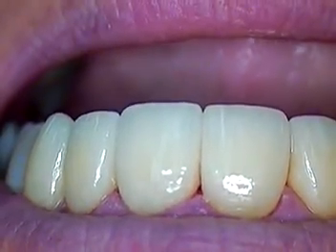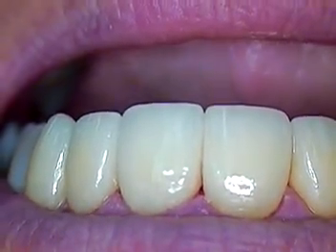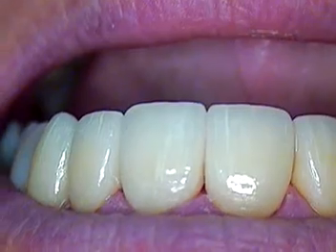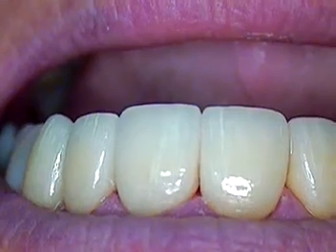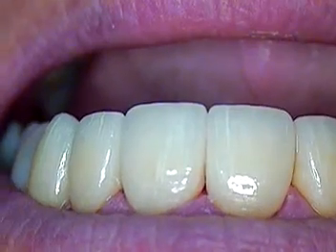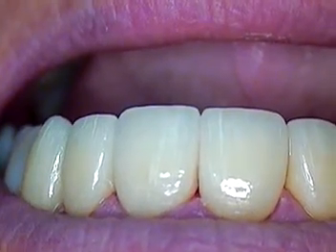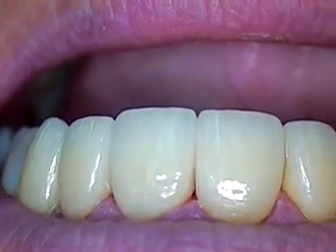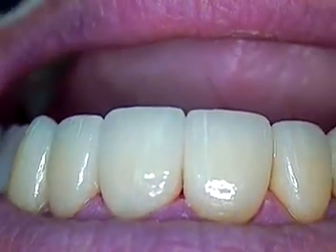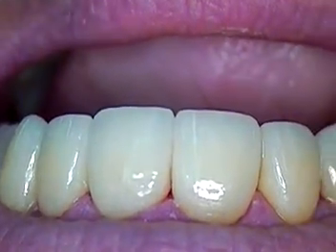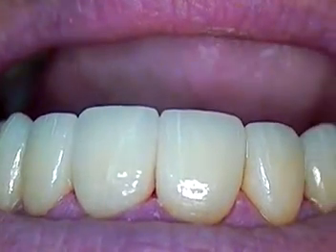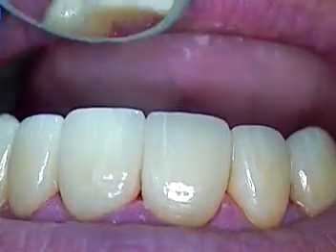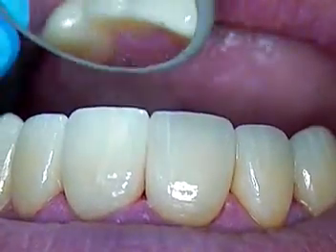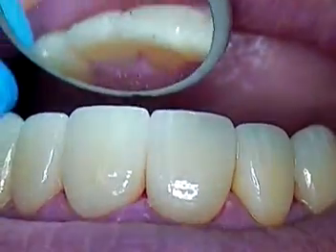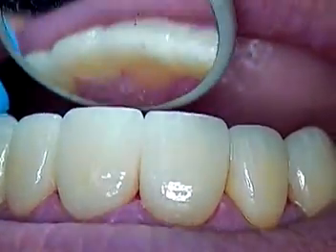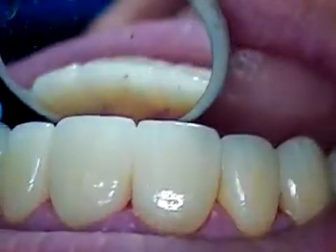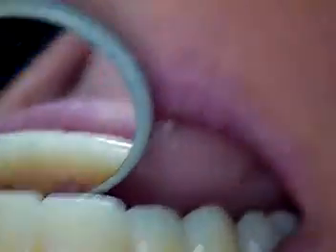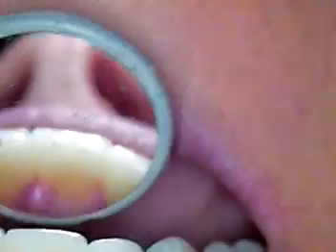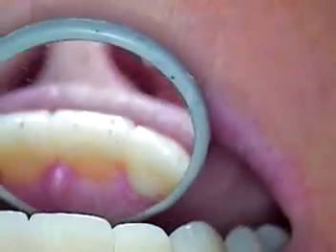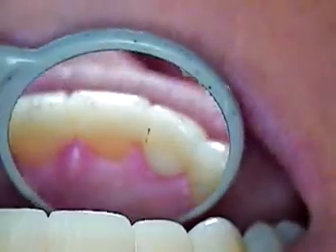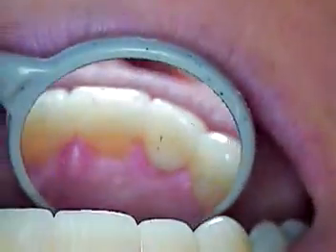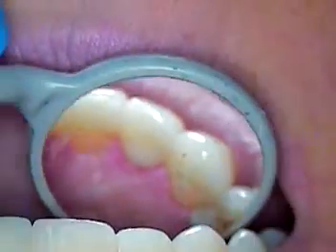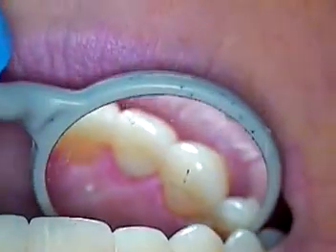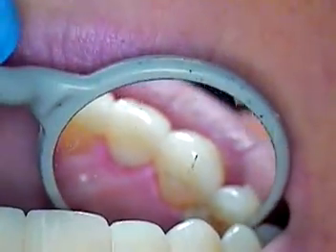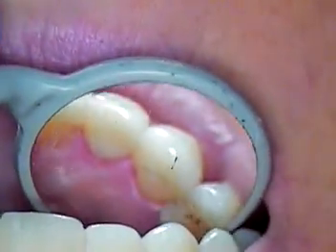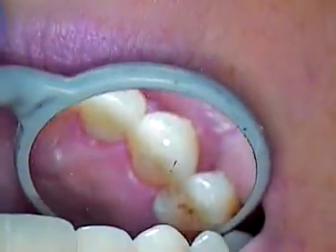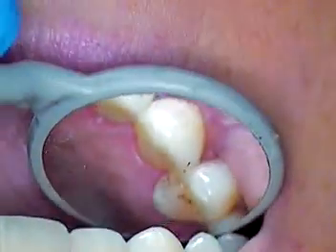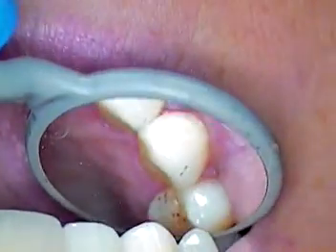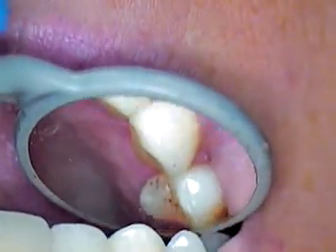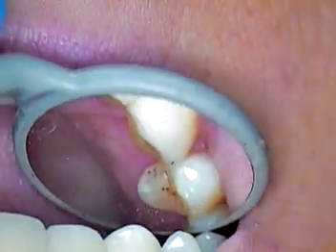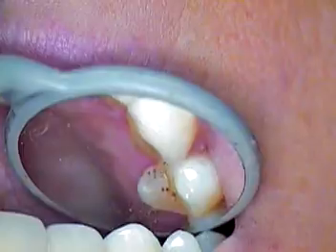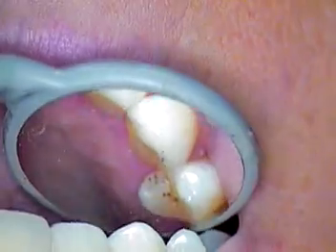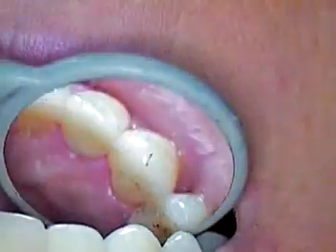This case was a B1. We got exactly that — a nice B1 shade, beautiful color, nice contours.